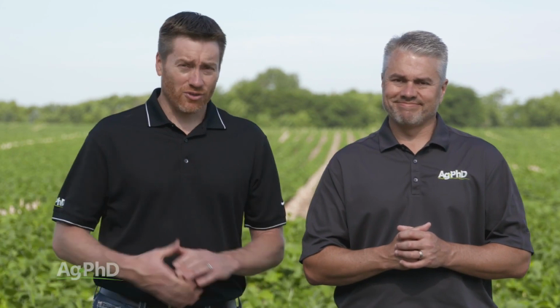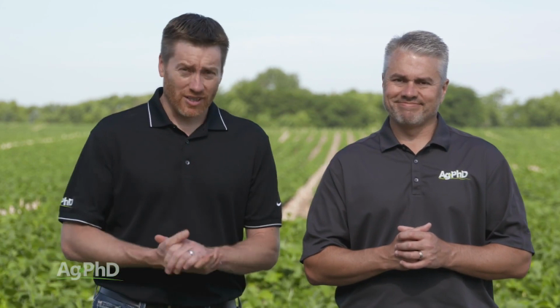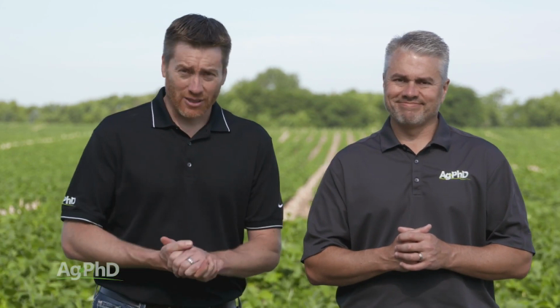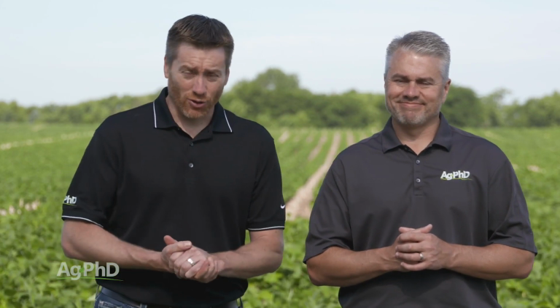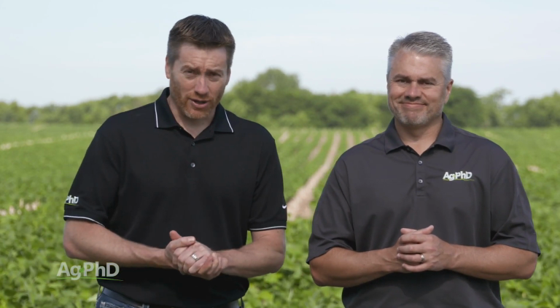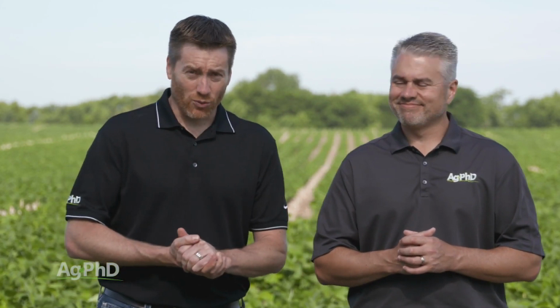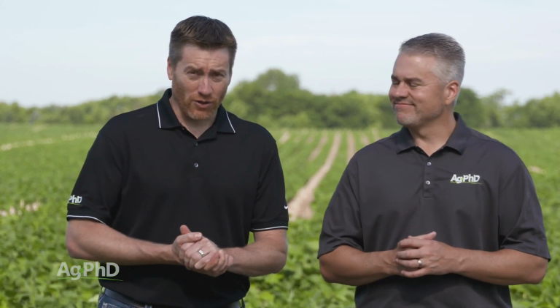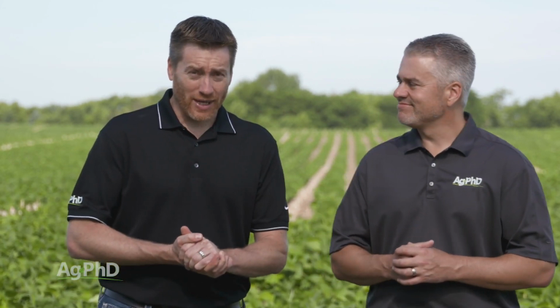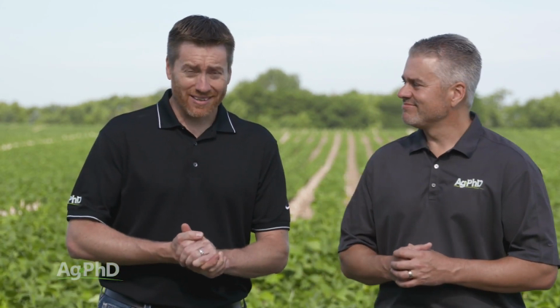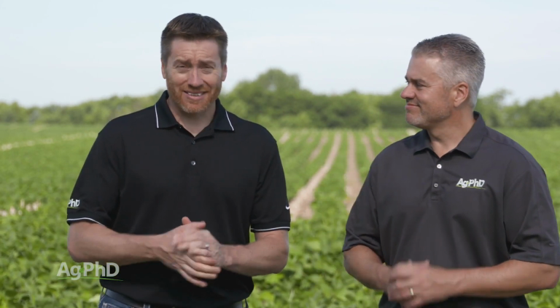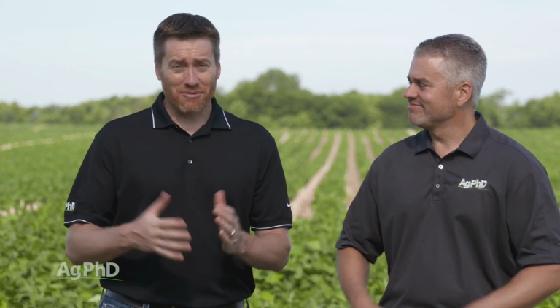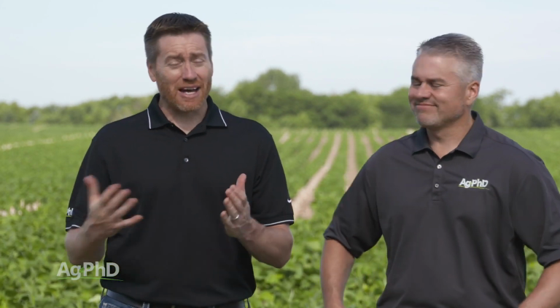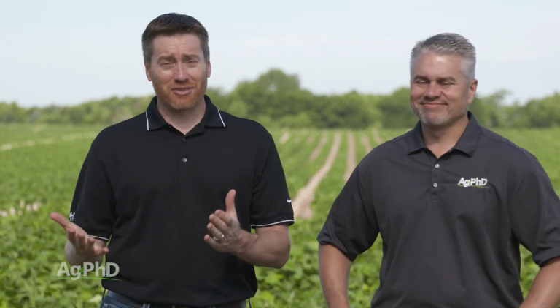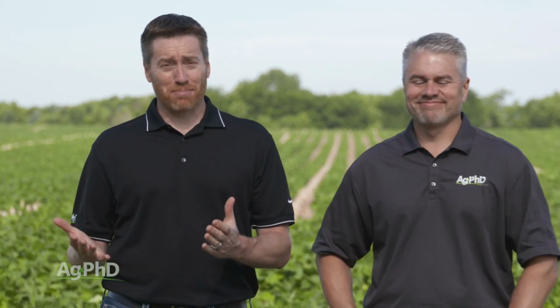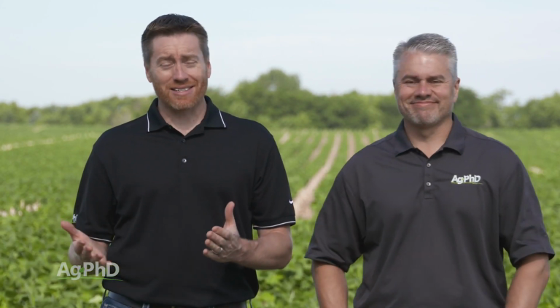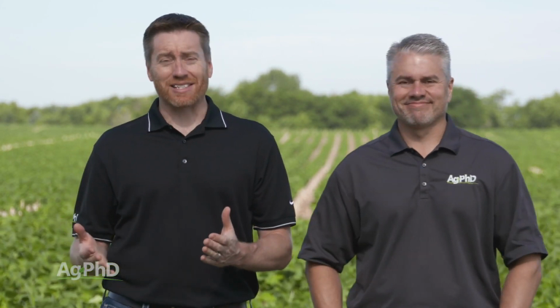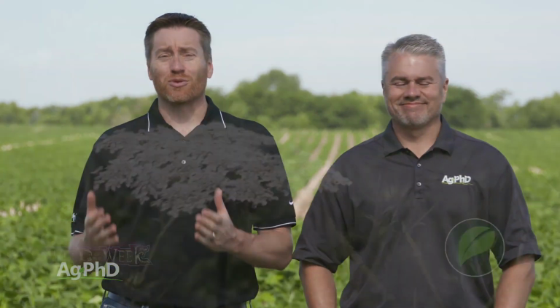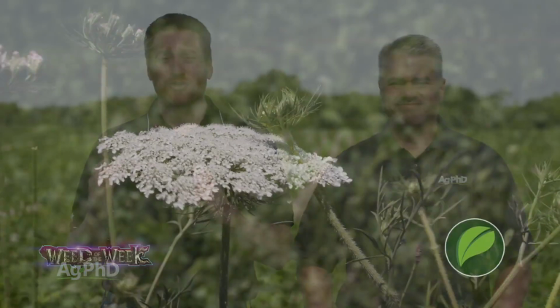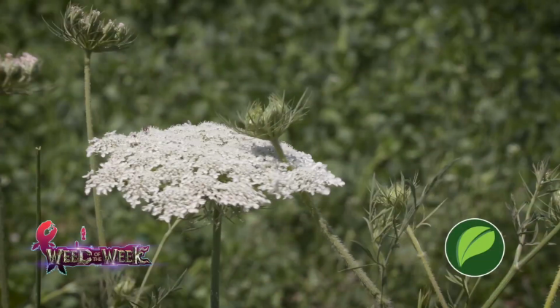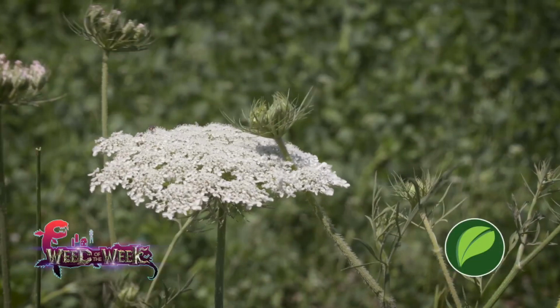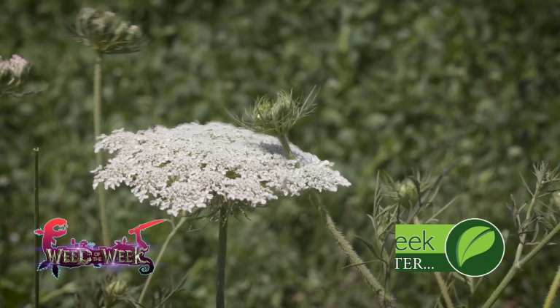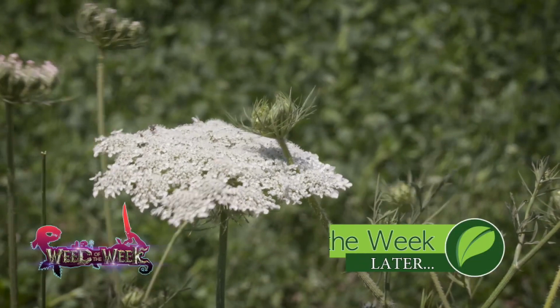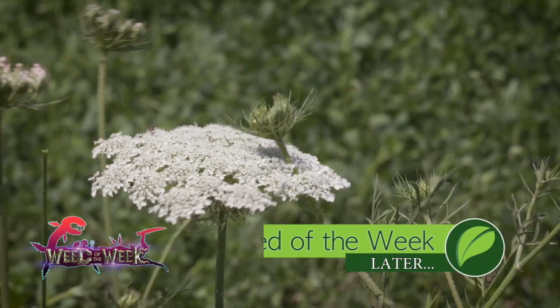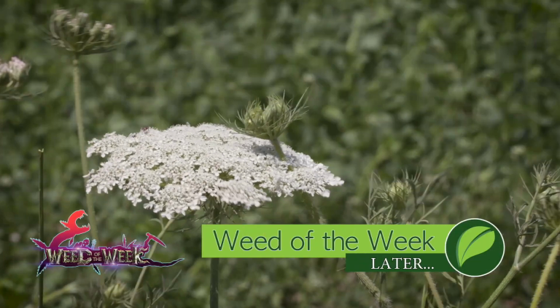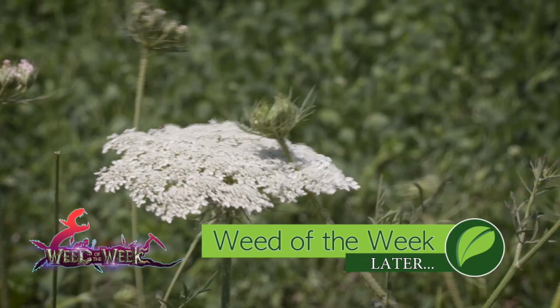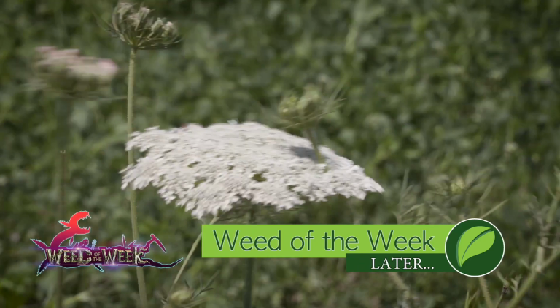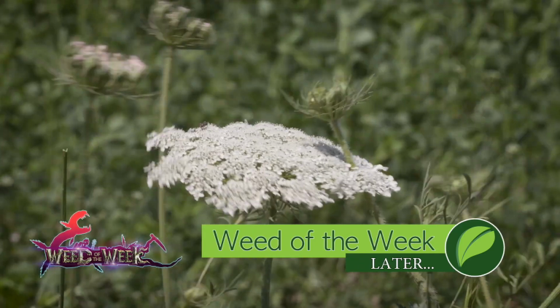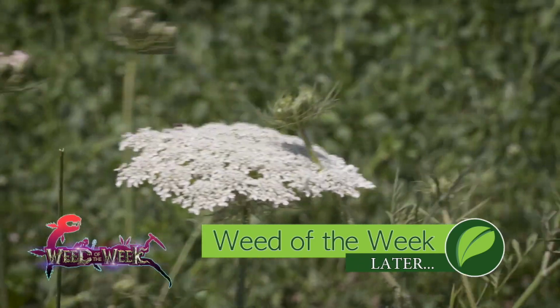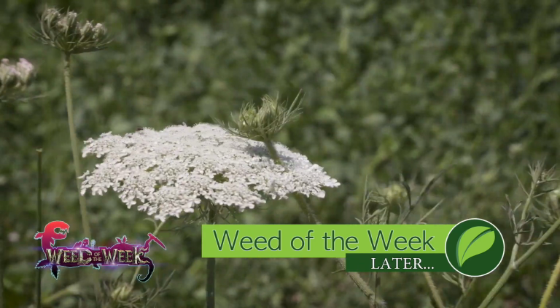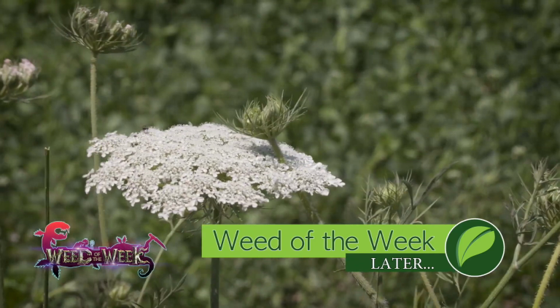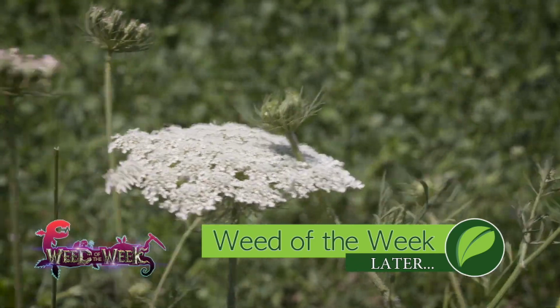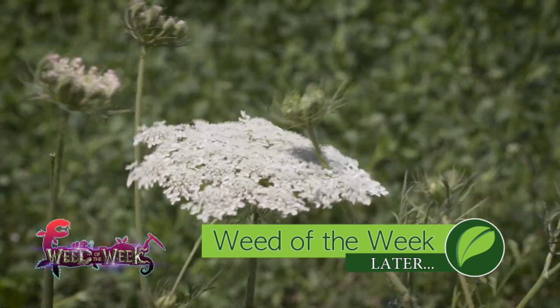Fortunately controlling our Weed of the Week isn't a 5-step process — we'll show you what will work to stop it coming up later in the show.